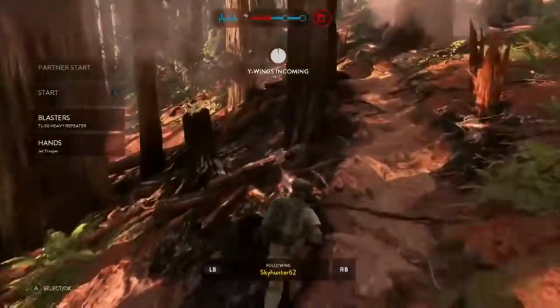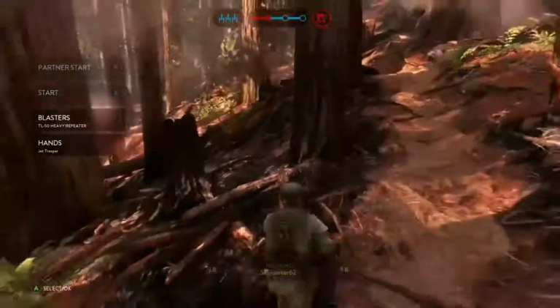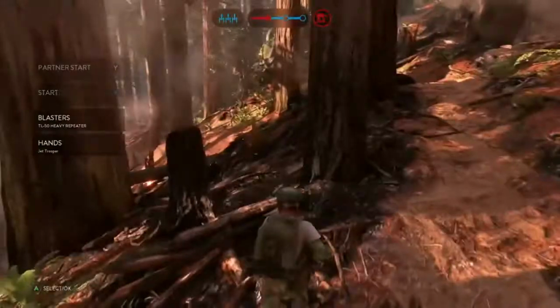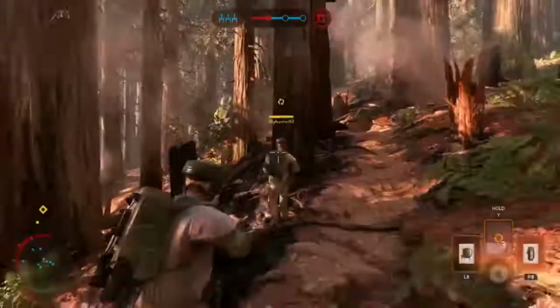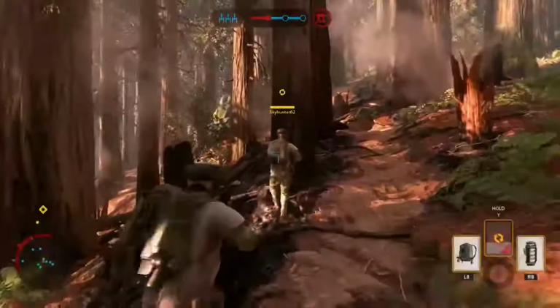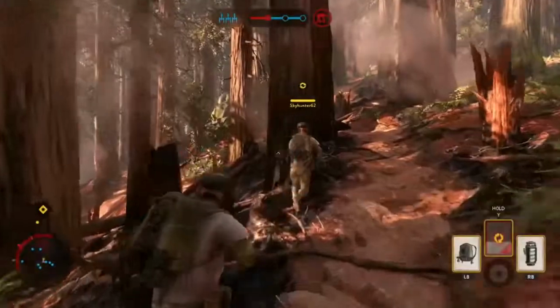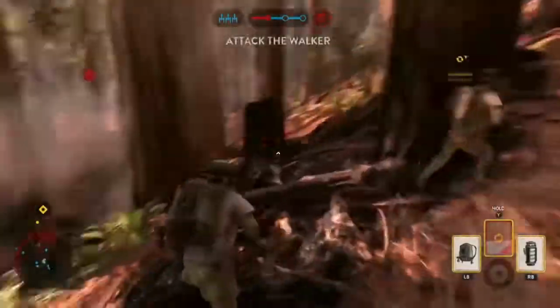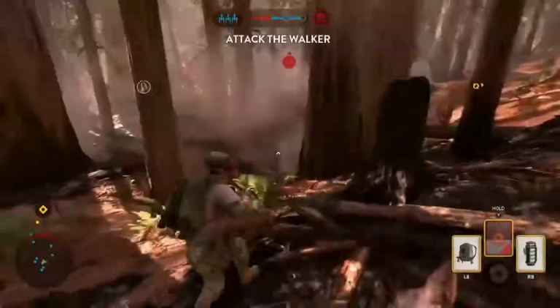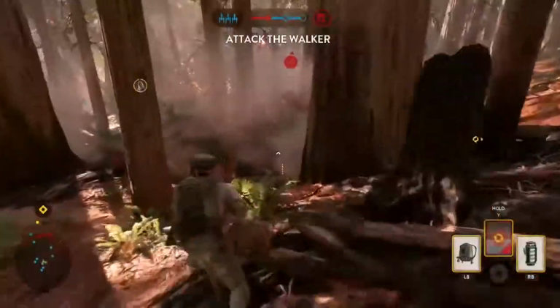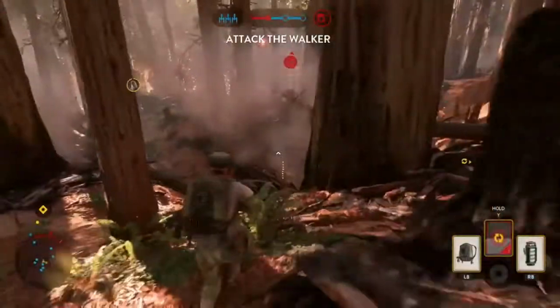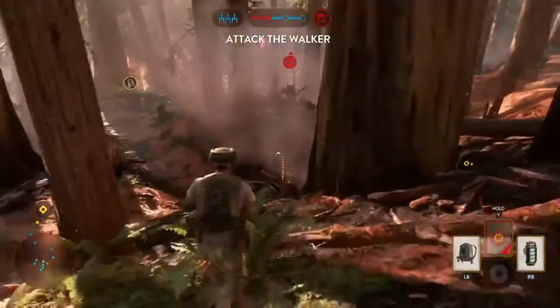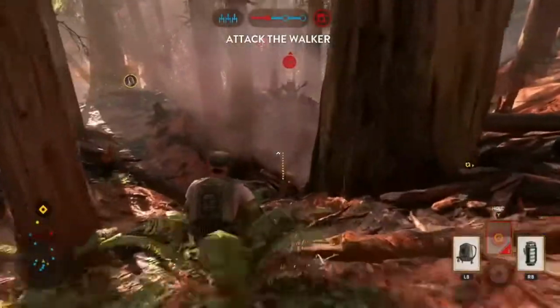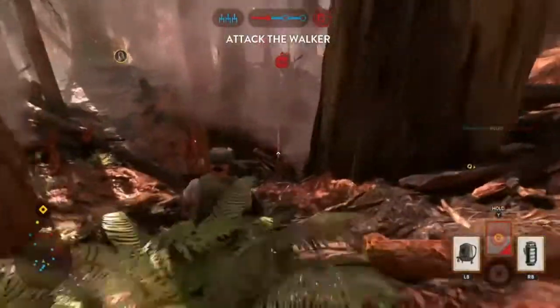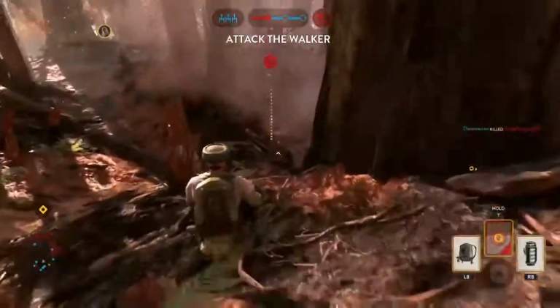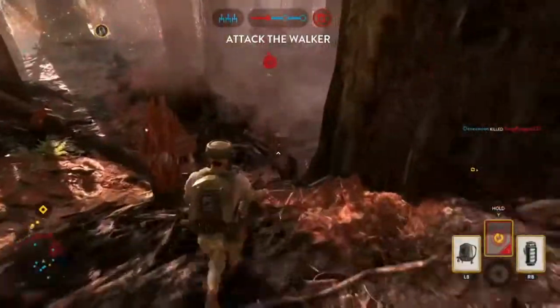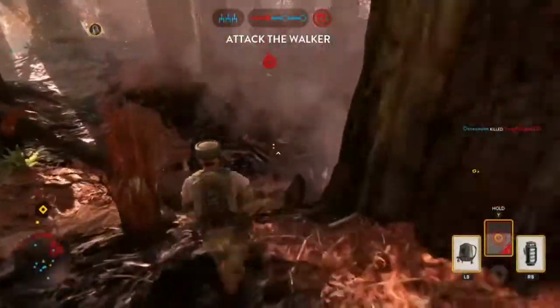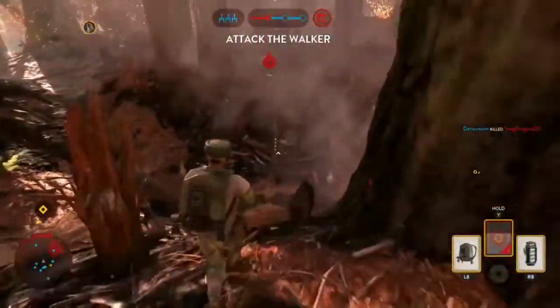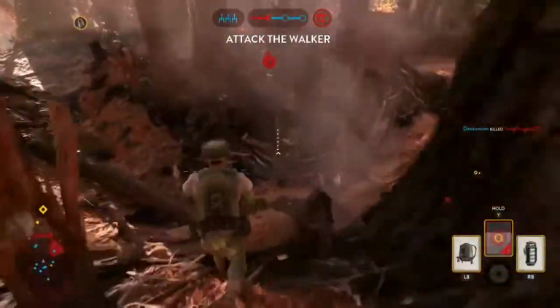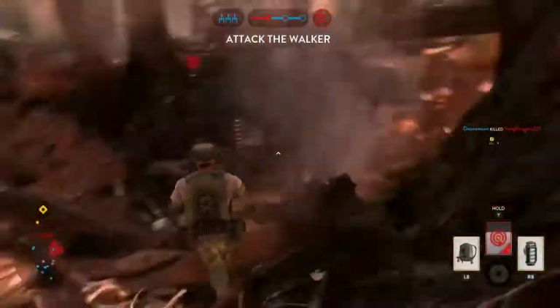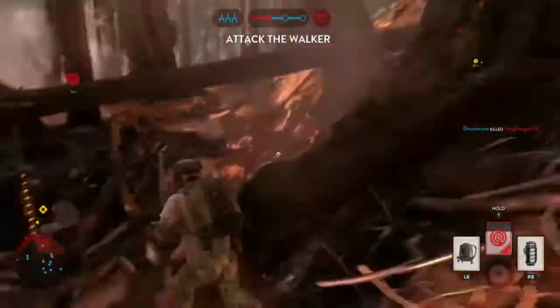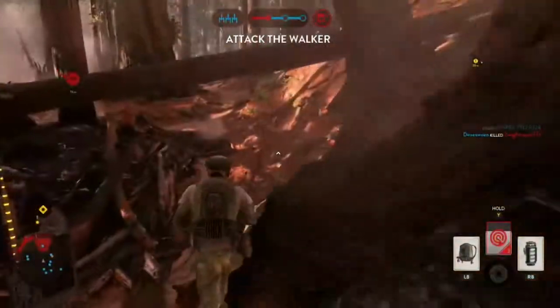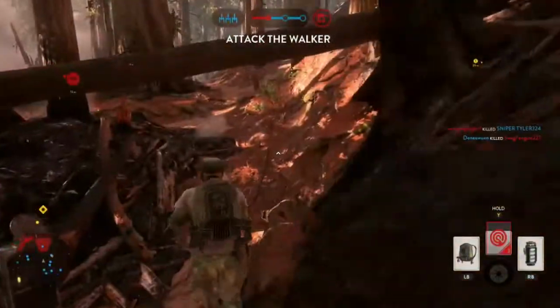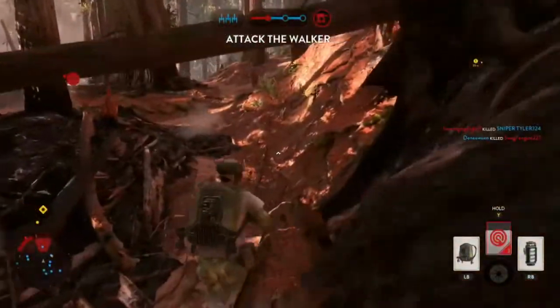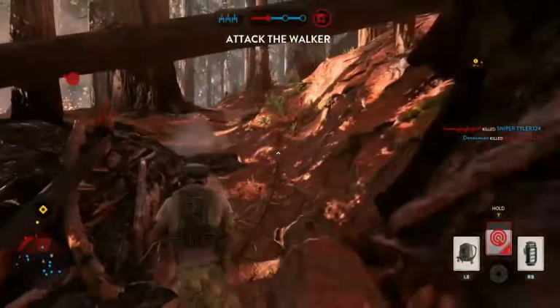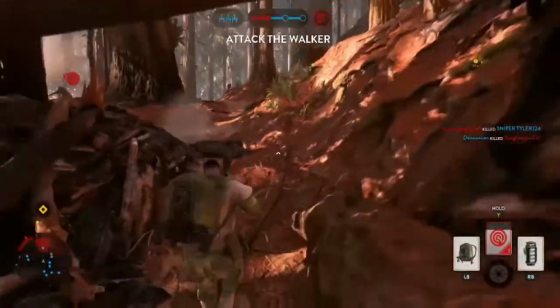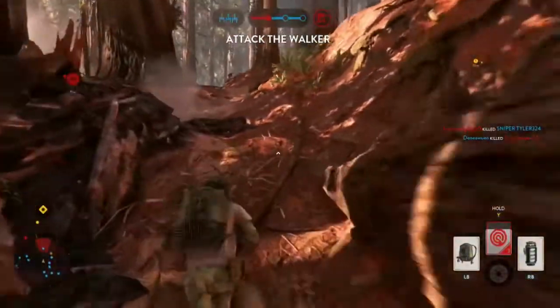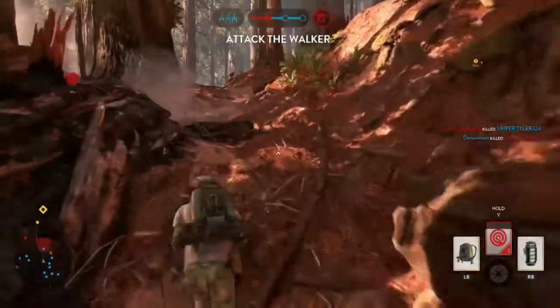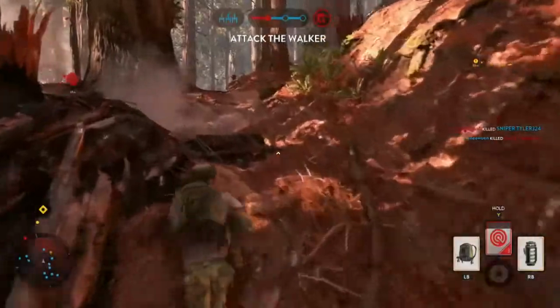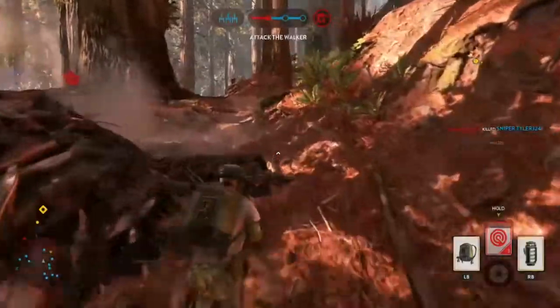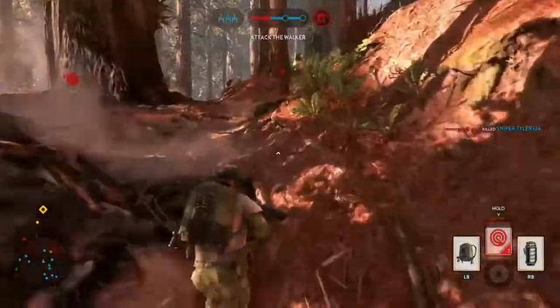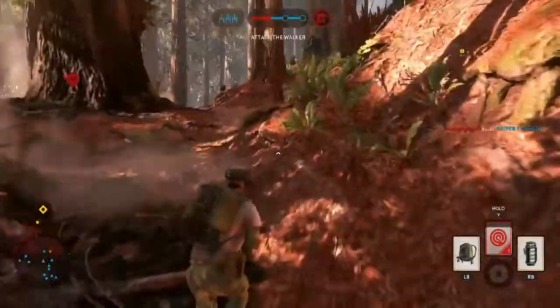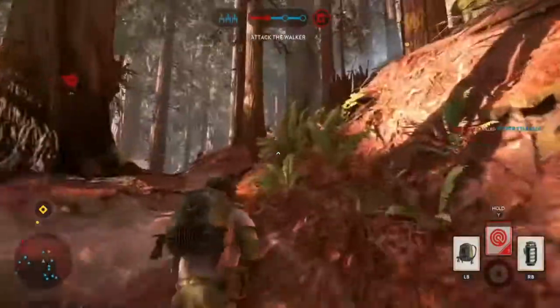Hold that uplink so the Y-wings can pinpoint your location. The walker is exposed — focus all firepower on it.